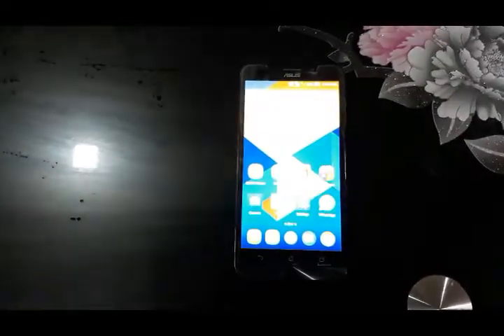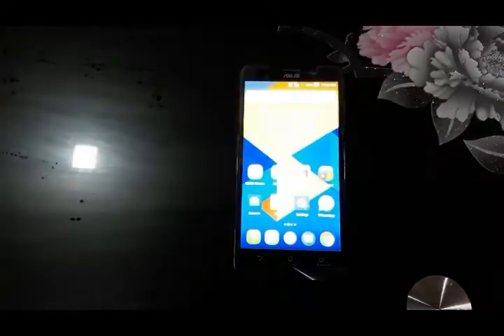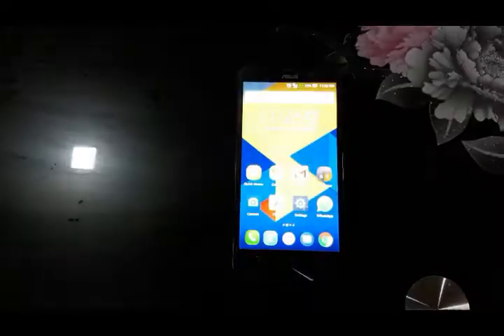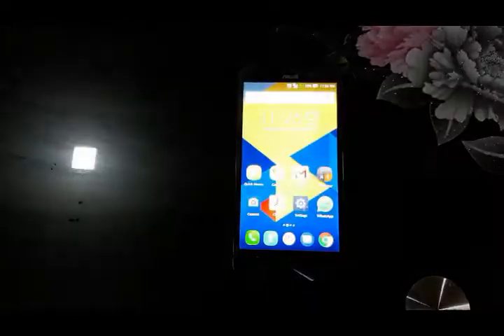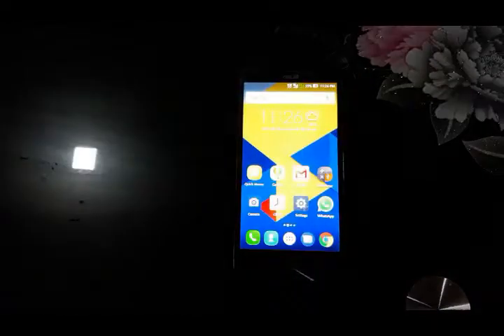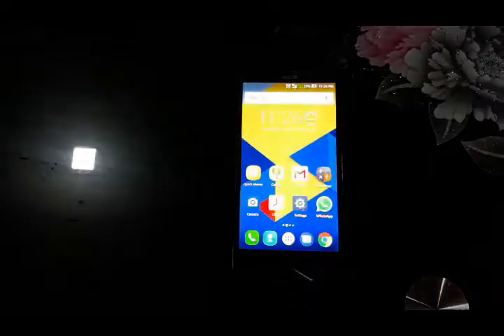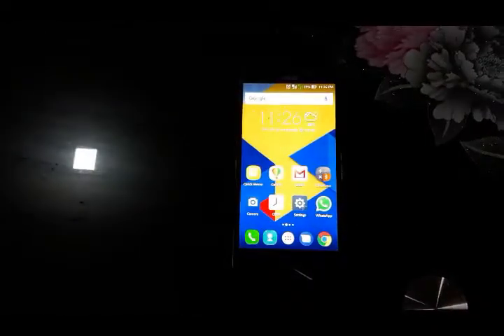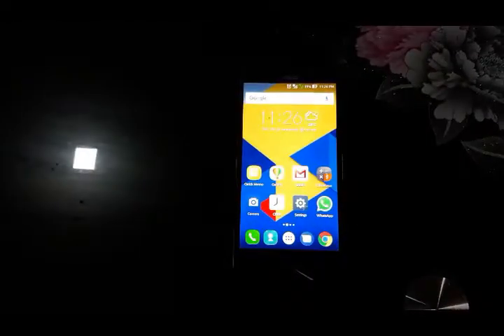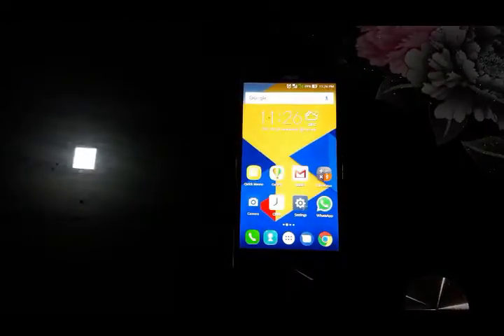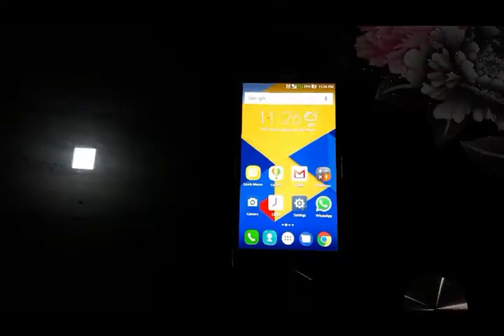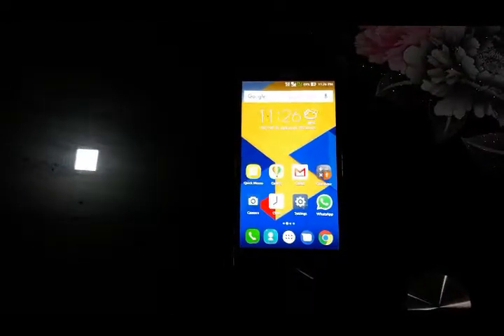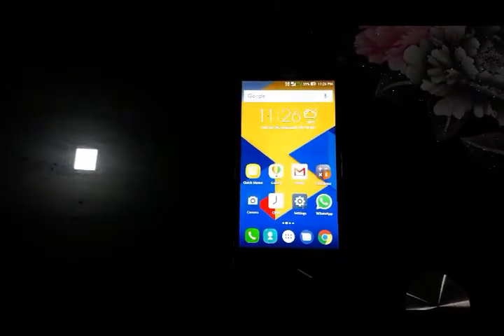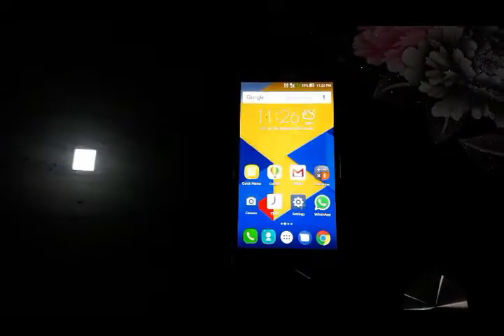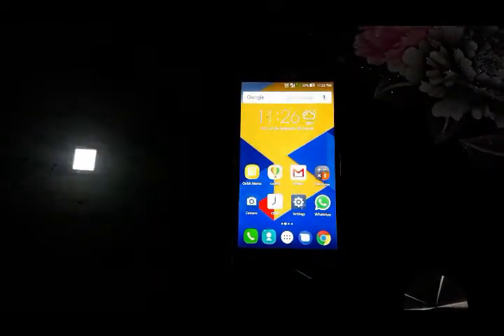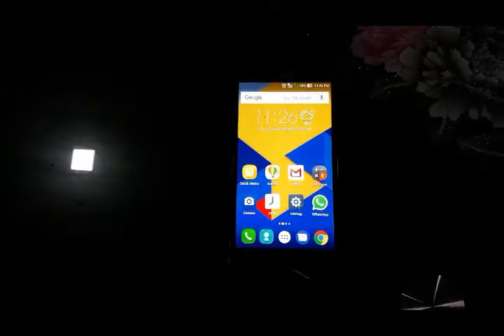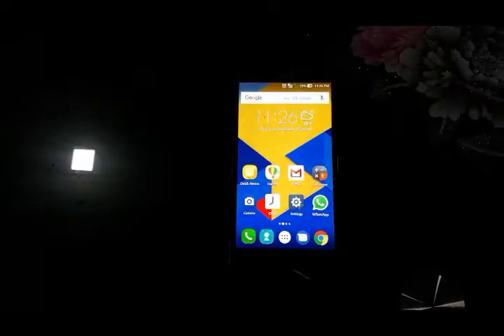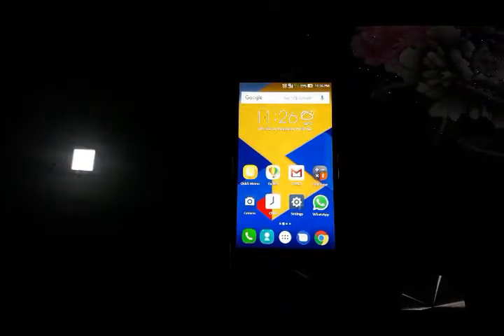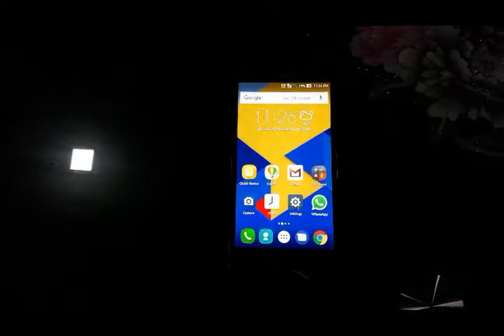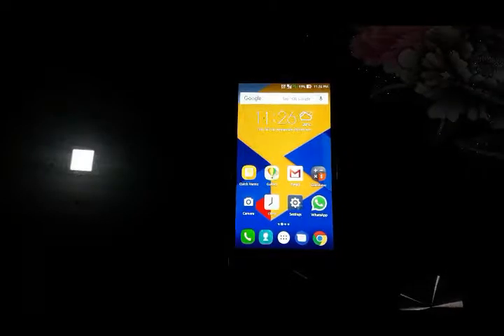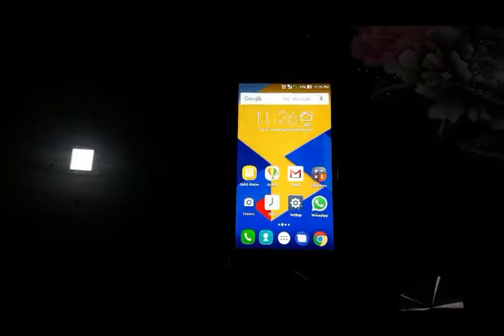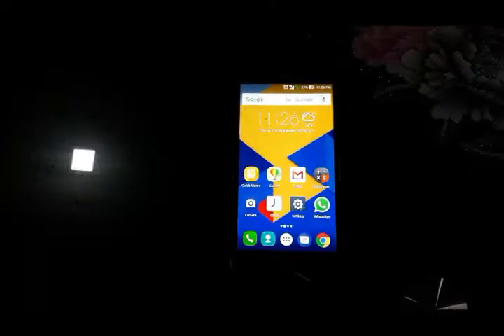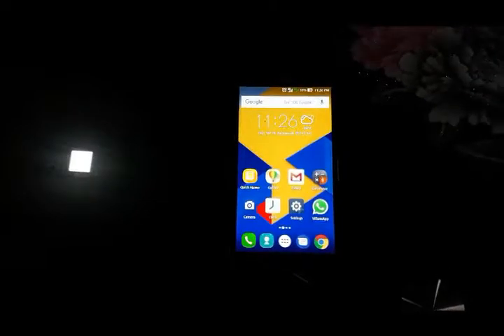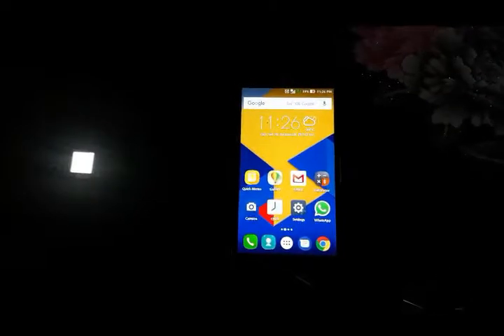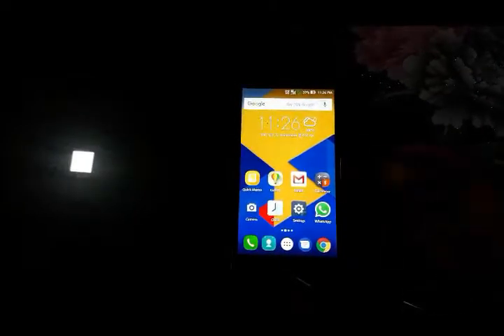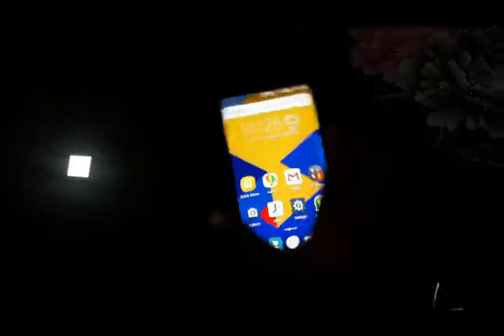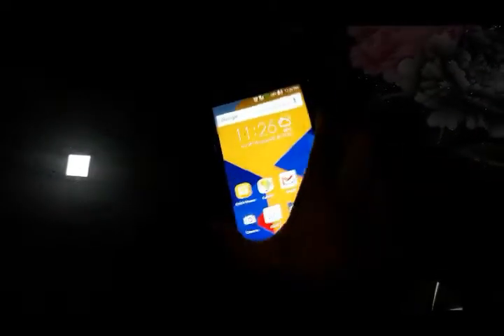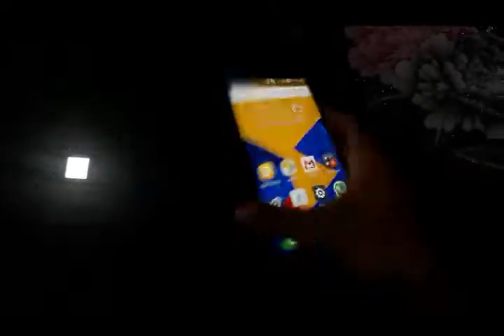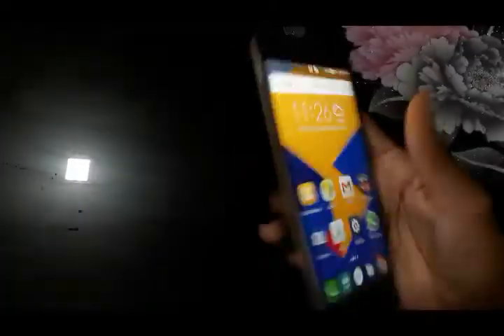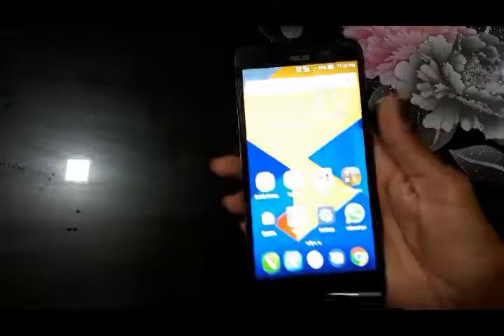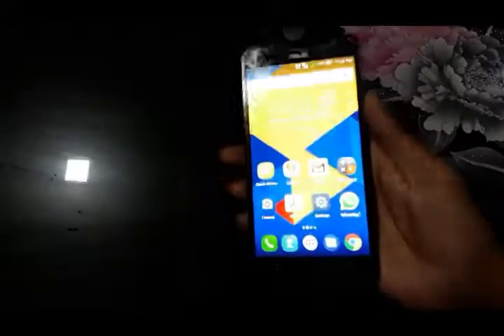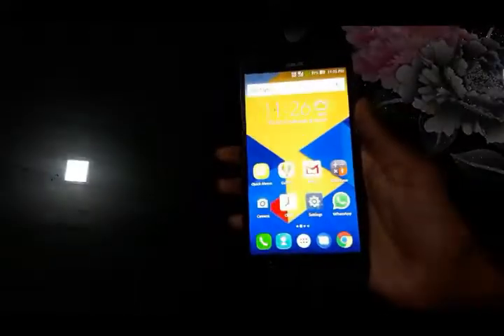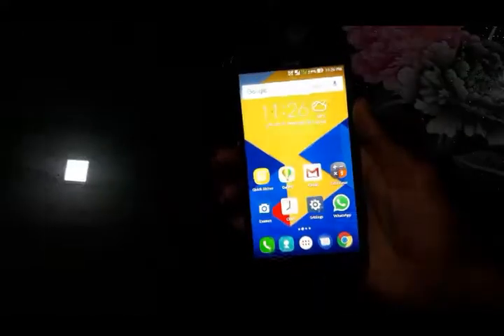Asus Zenfone Max. Hello guys, this is Manu from Techno Mac. Today I am going to review Asus Zenfone Max. So let's start with this video.